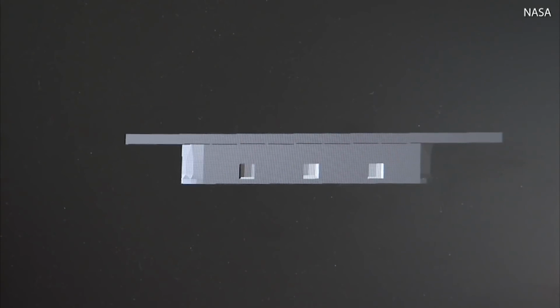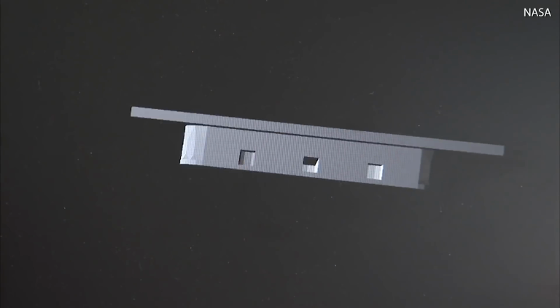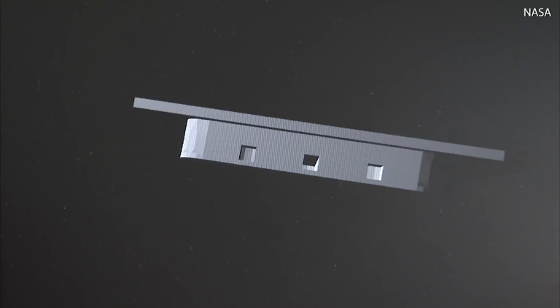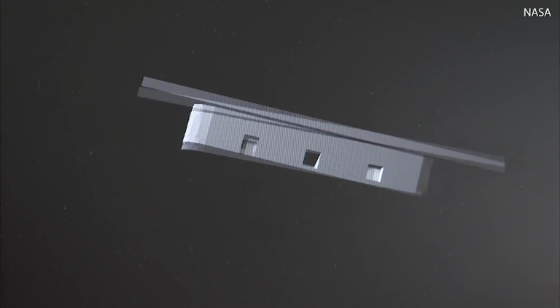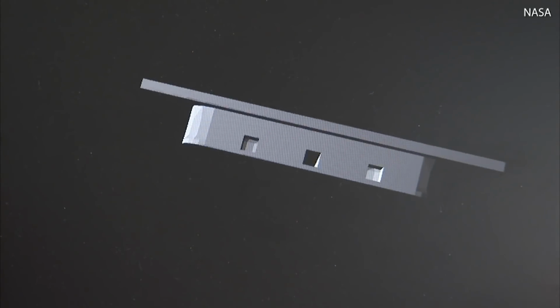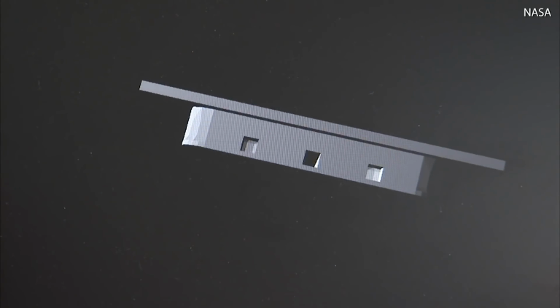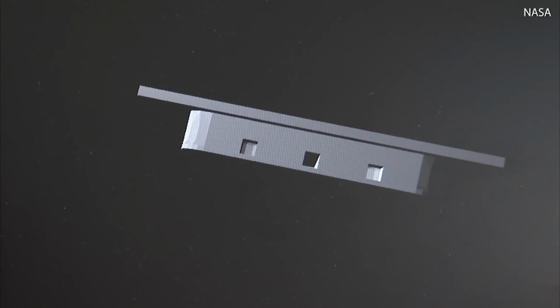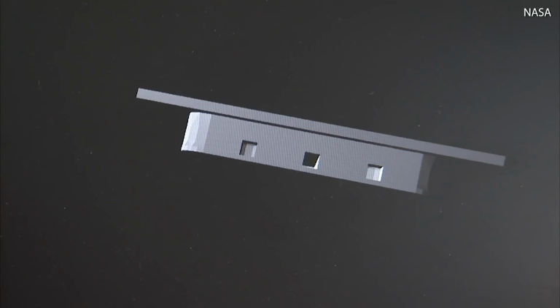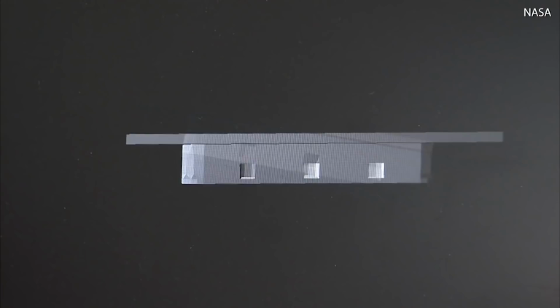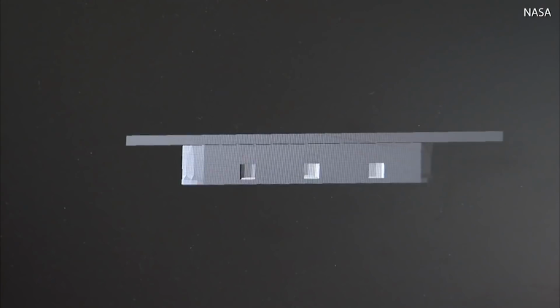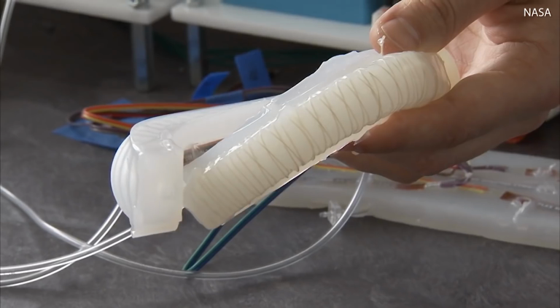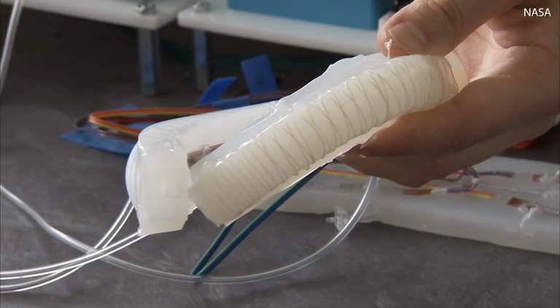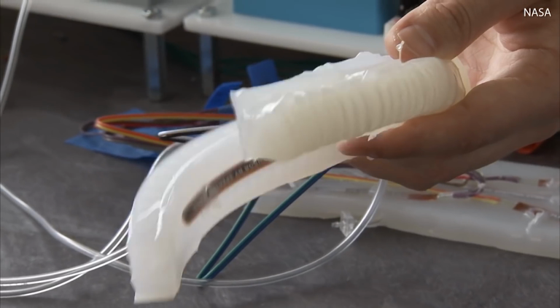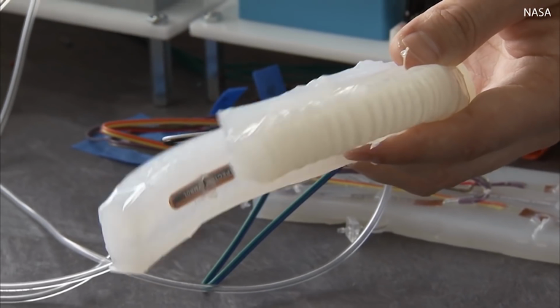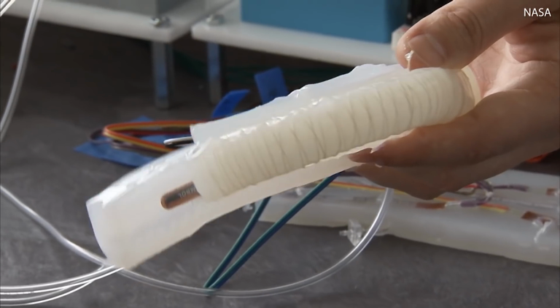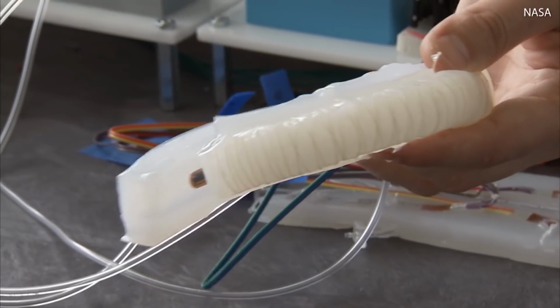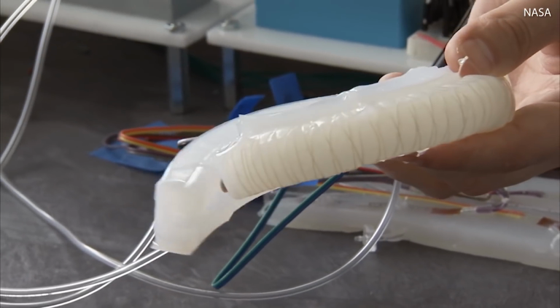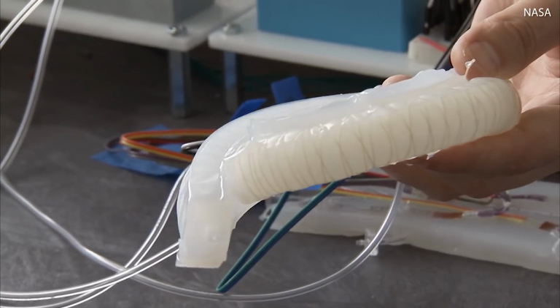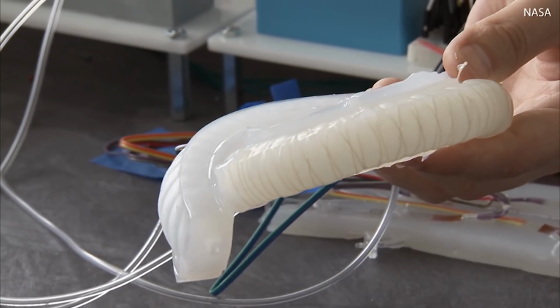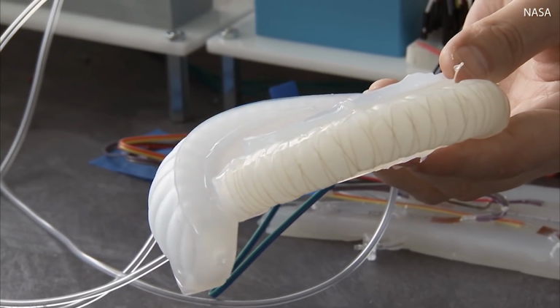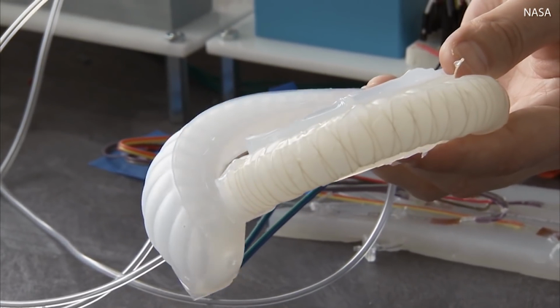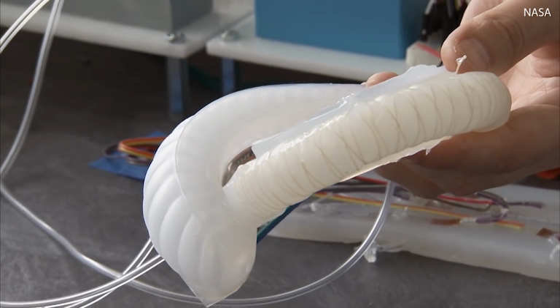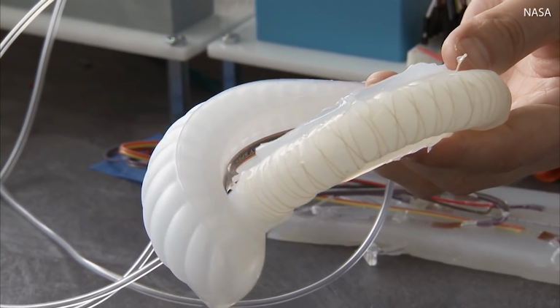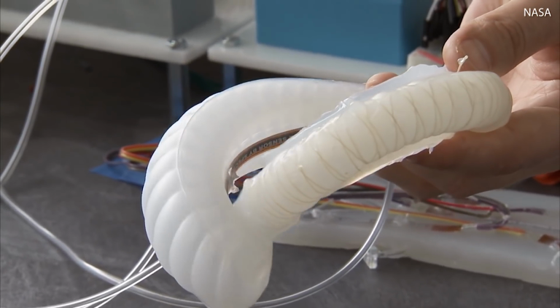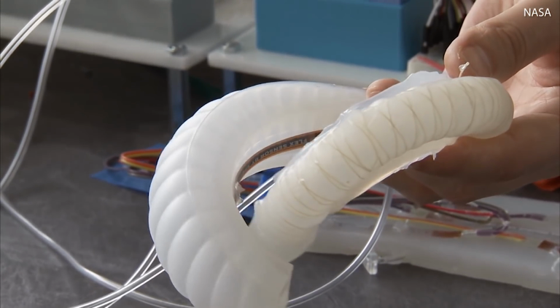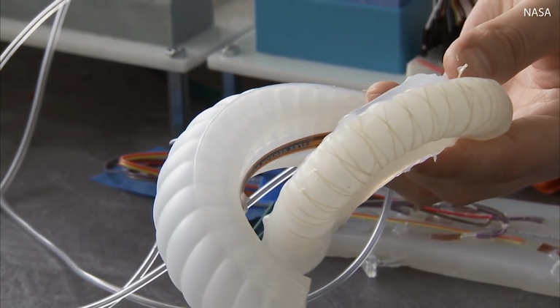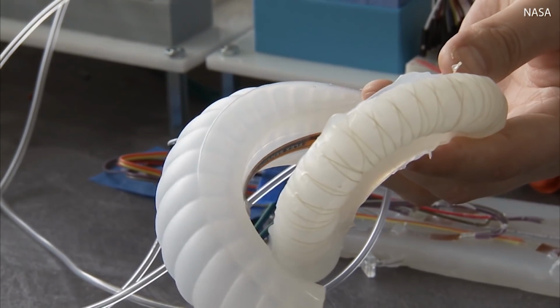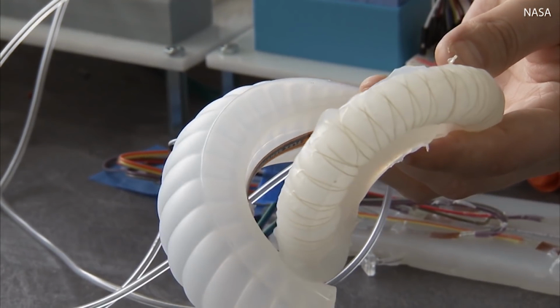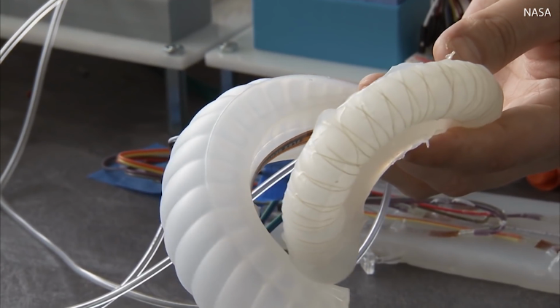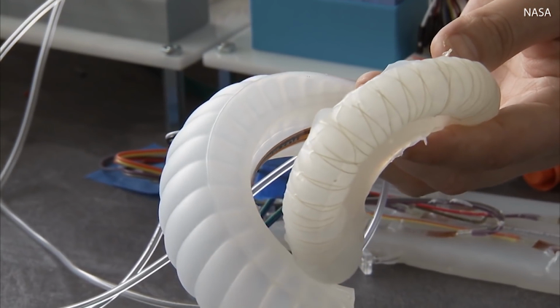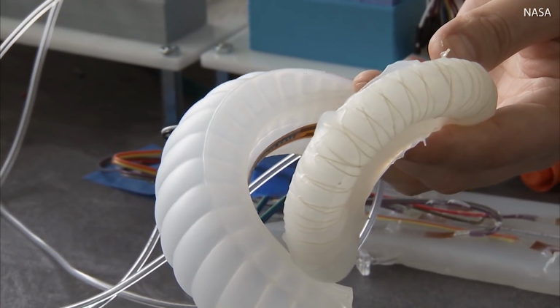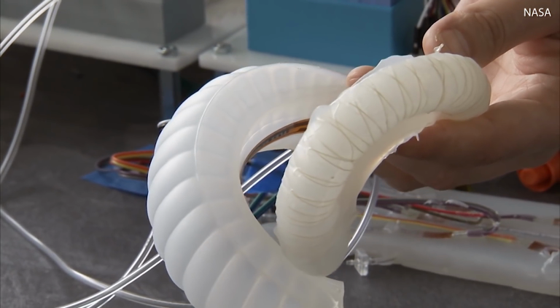We're investigating these different properties so we can think about what this would look like on a lunar surface or a Martian surface.